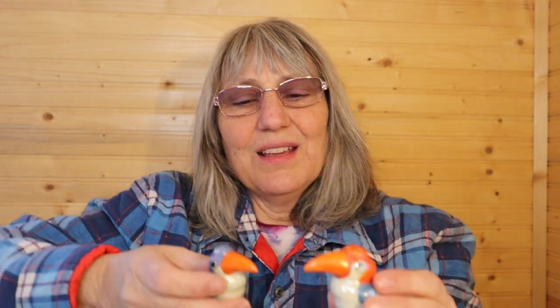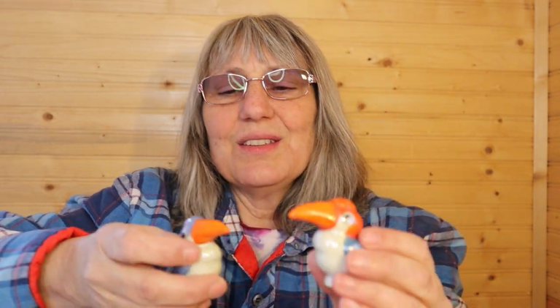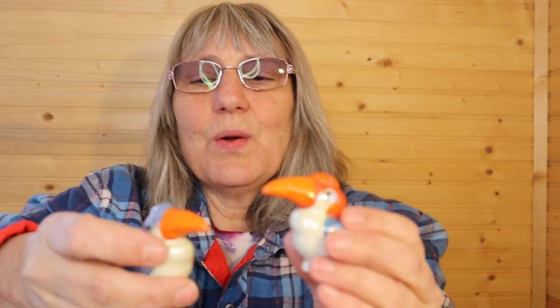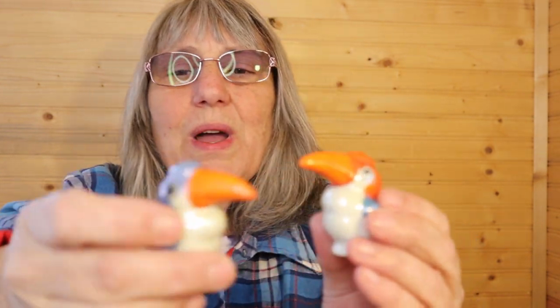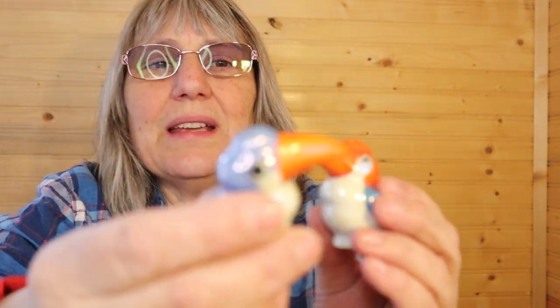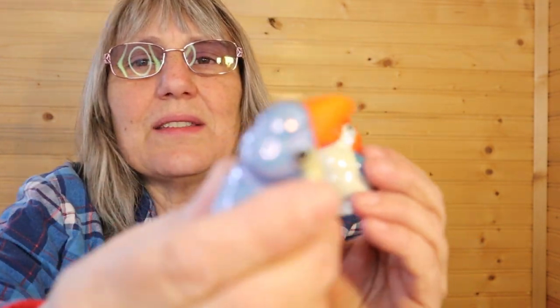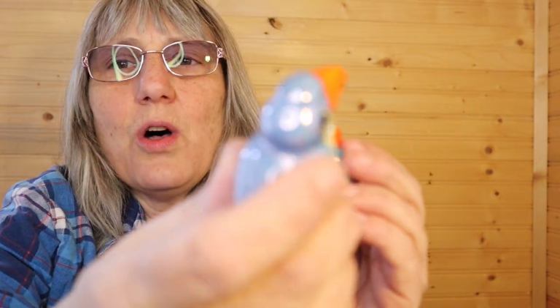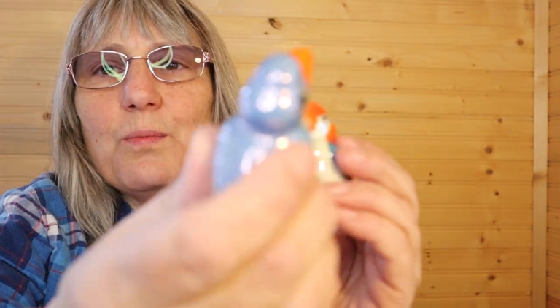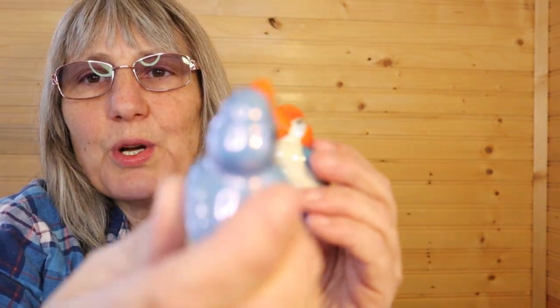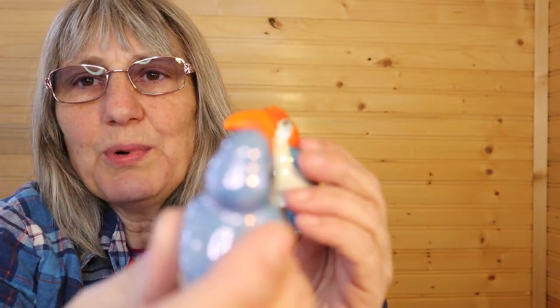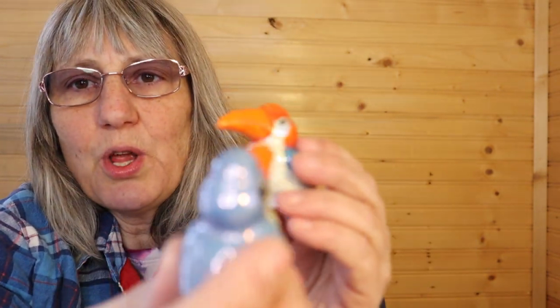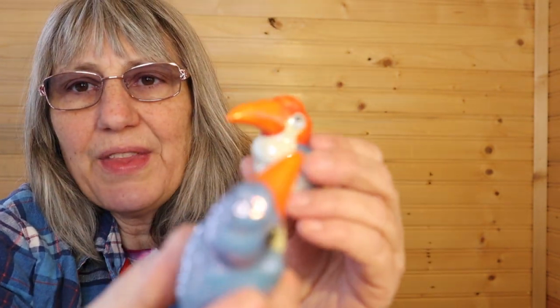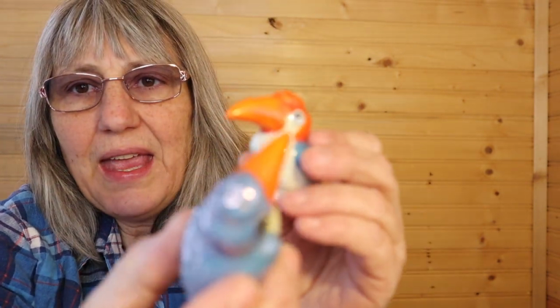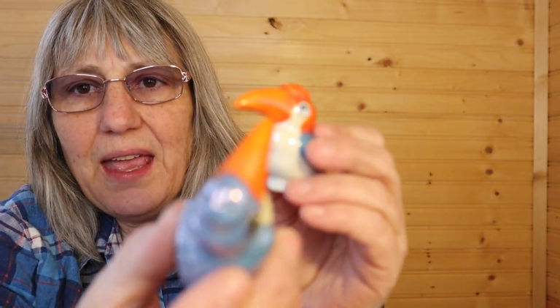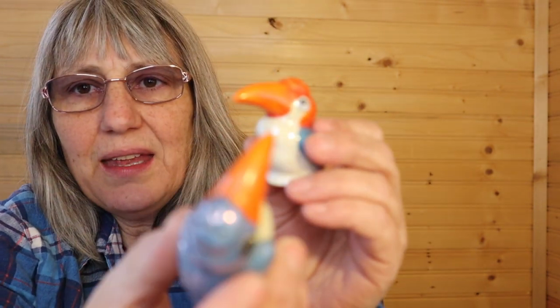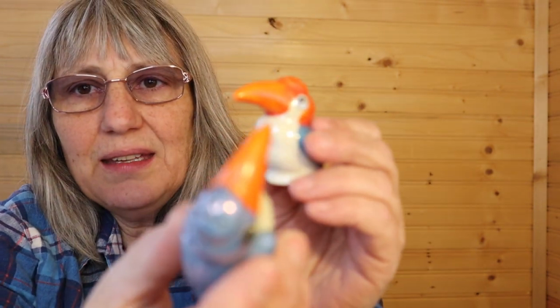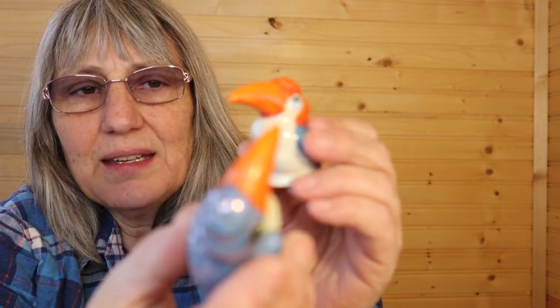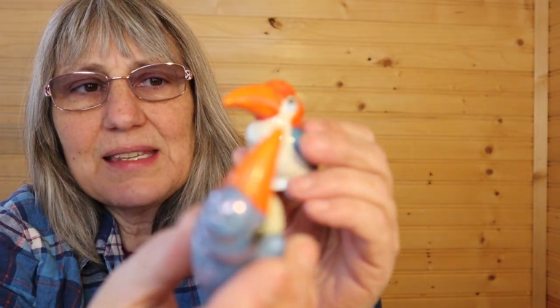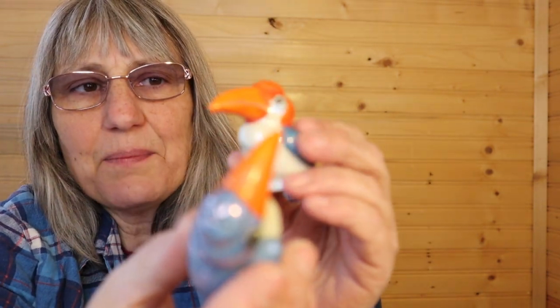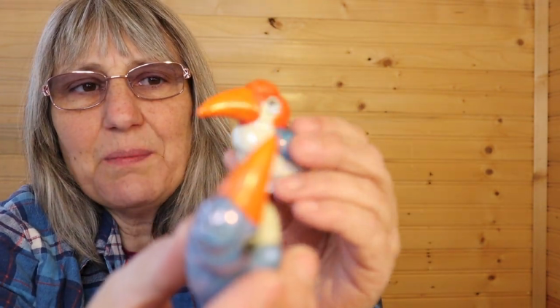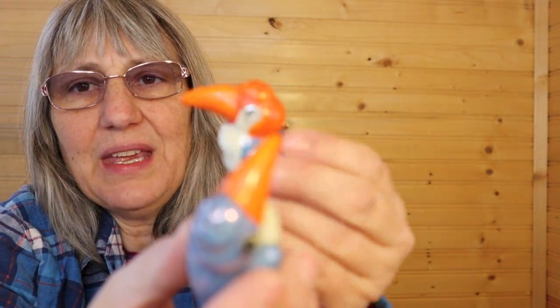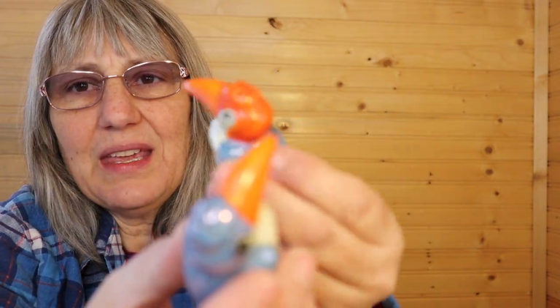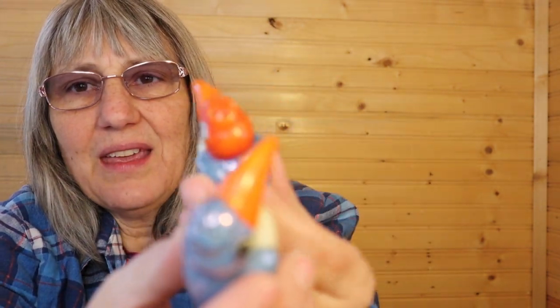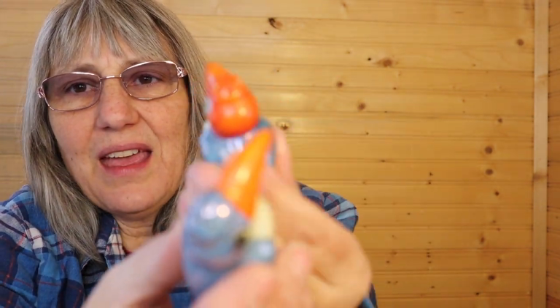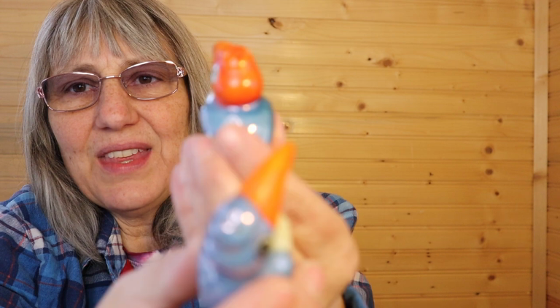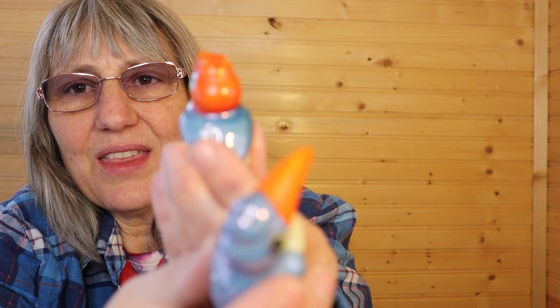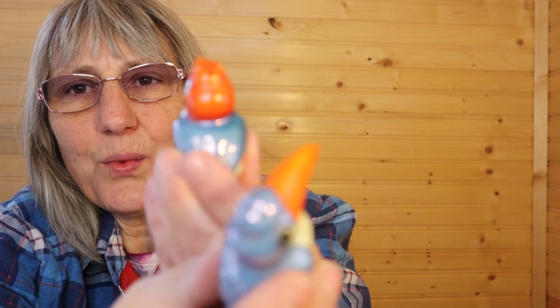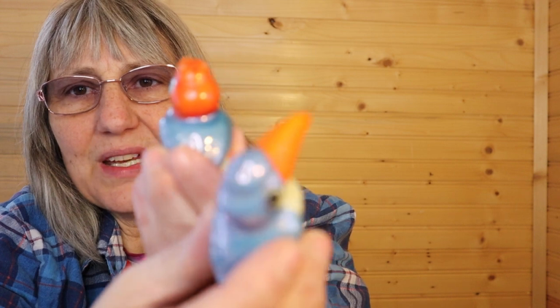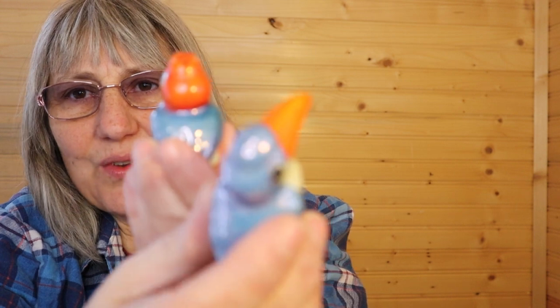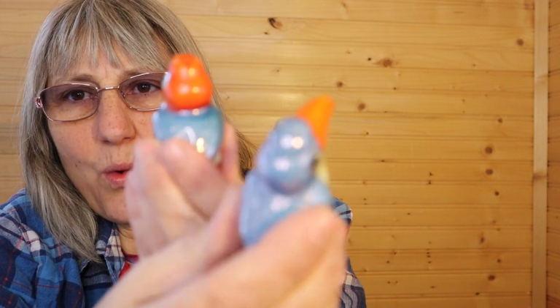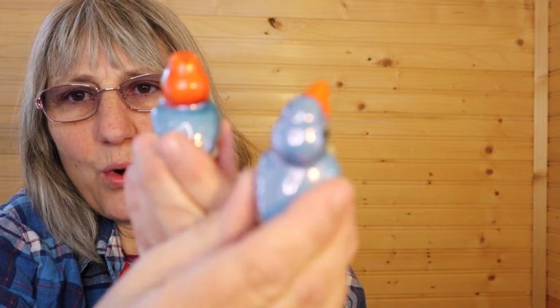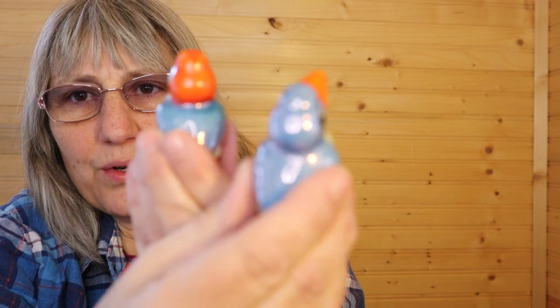One has all purple on the head except the beak, and the other one is orange.